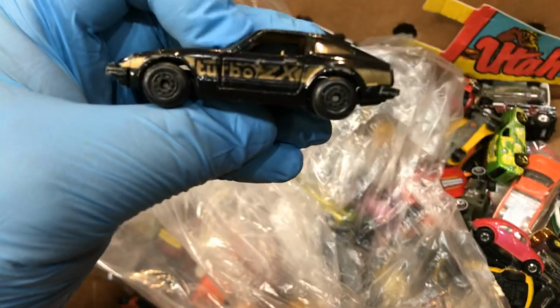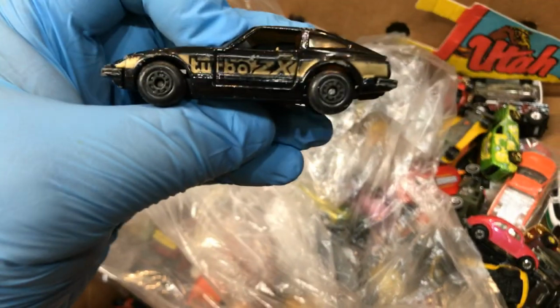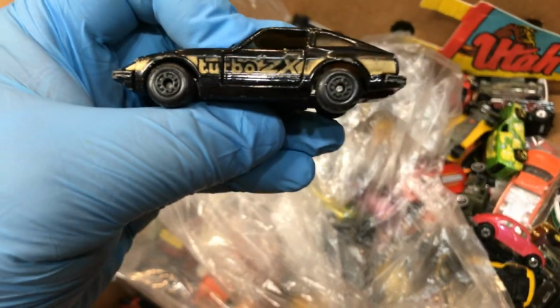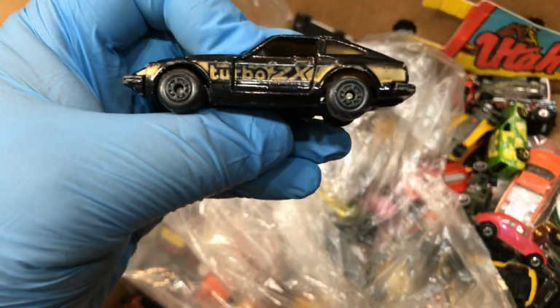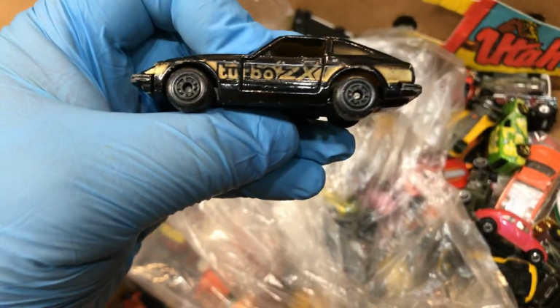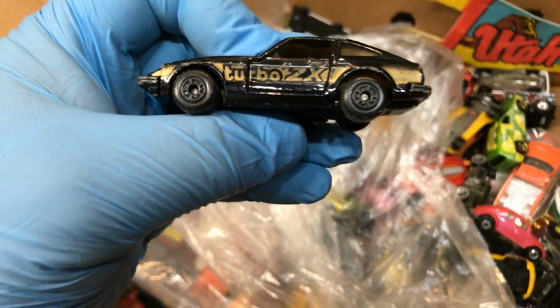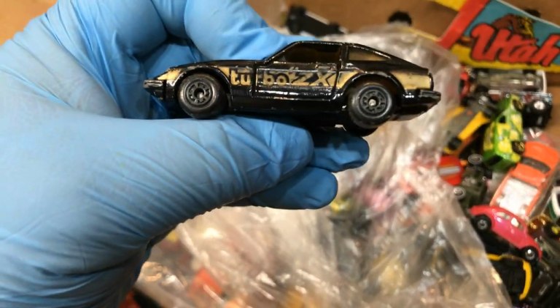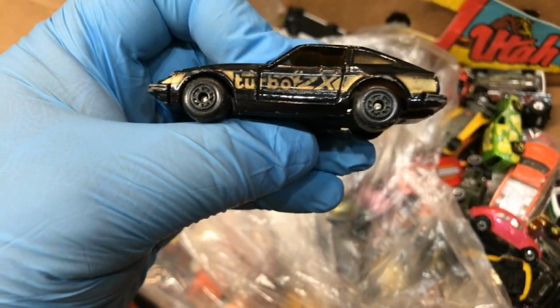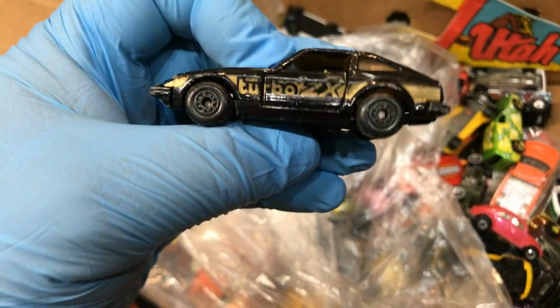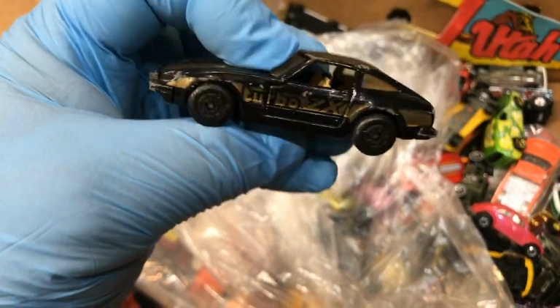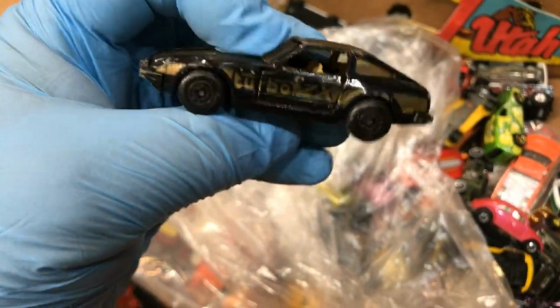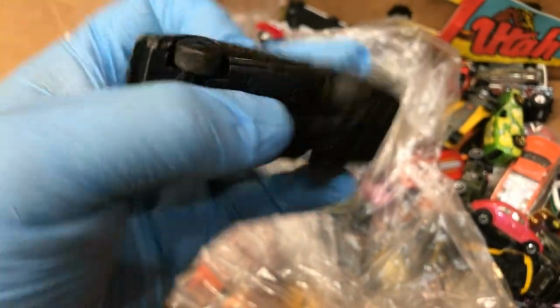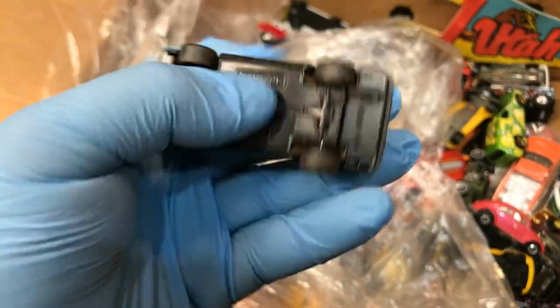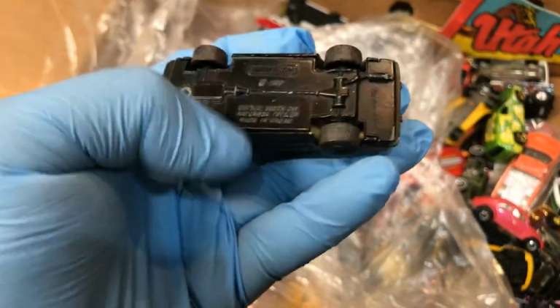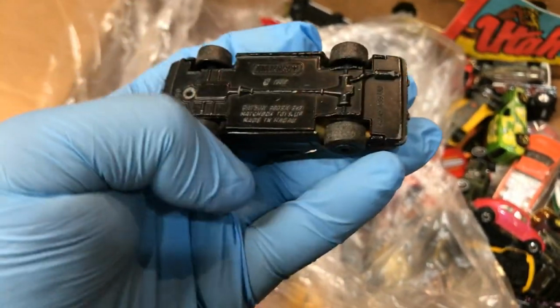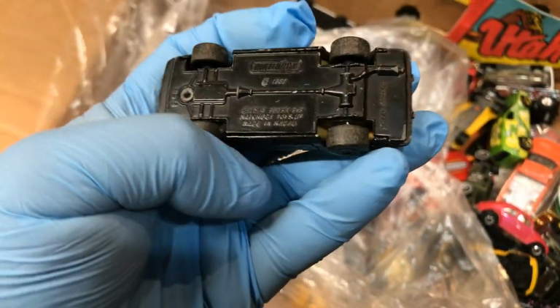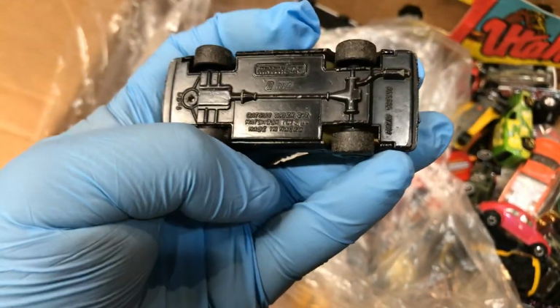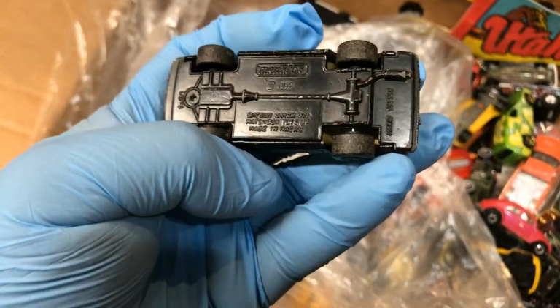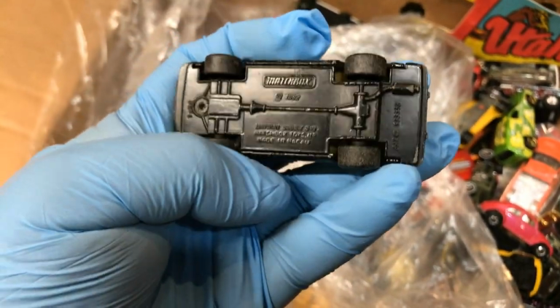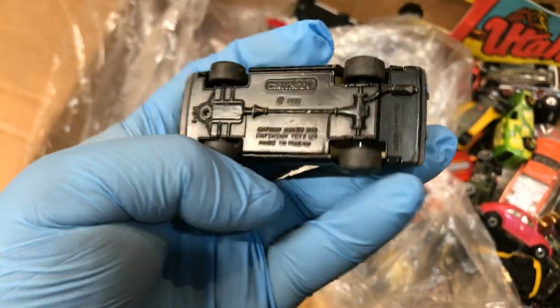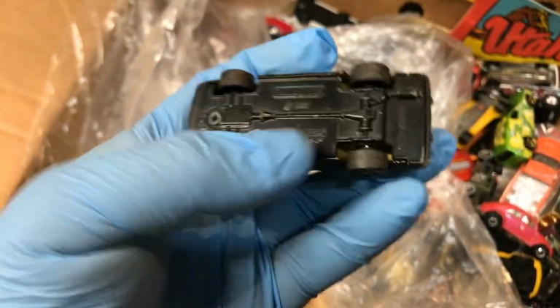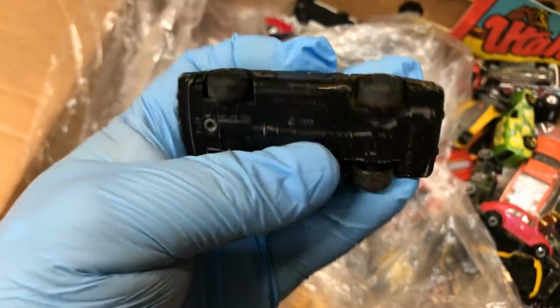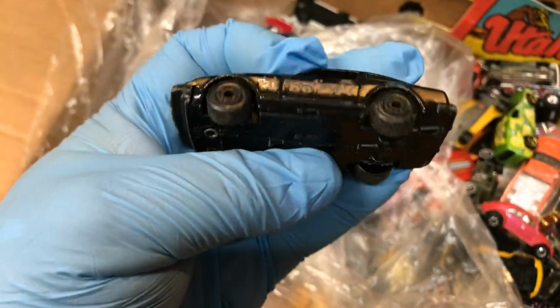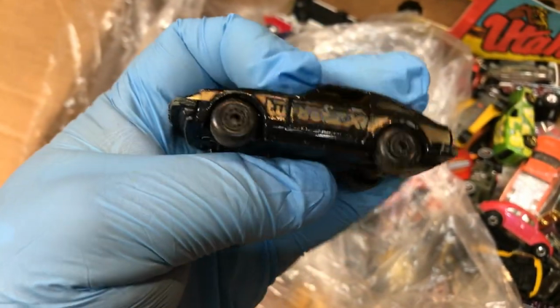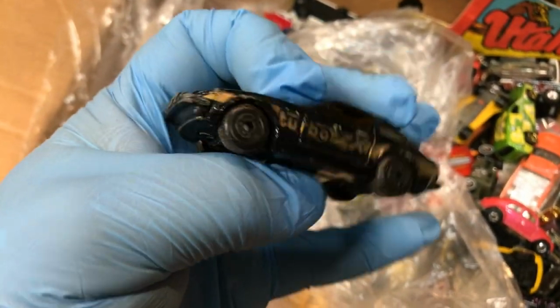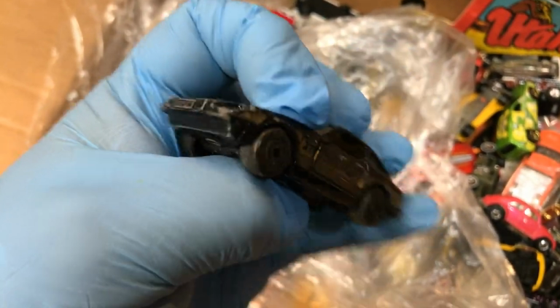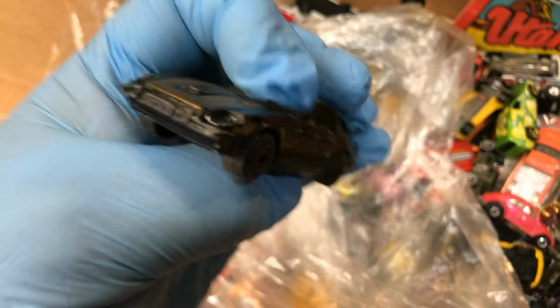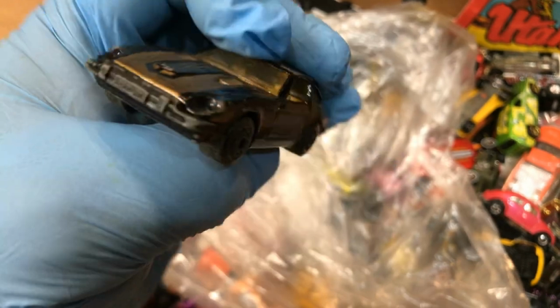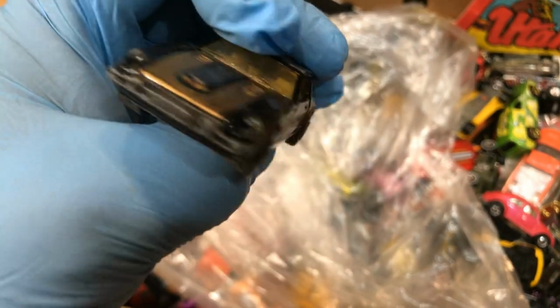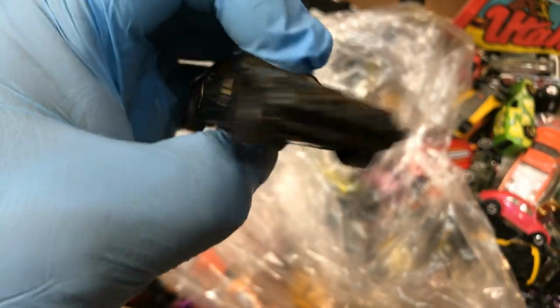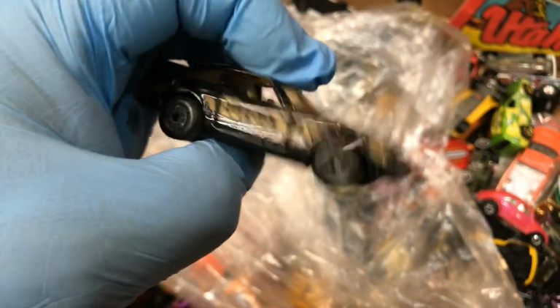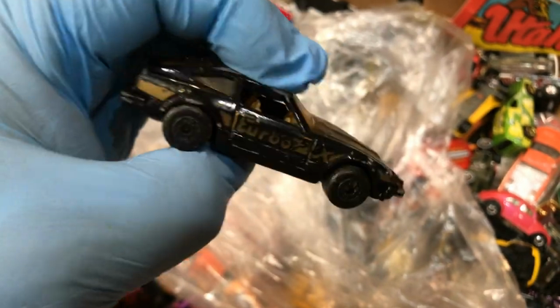Turbo ZX. Who made this? Wow, this is Smashbox. Pretty old.